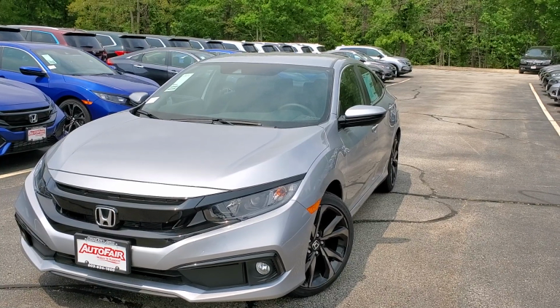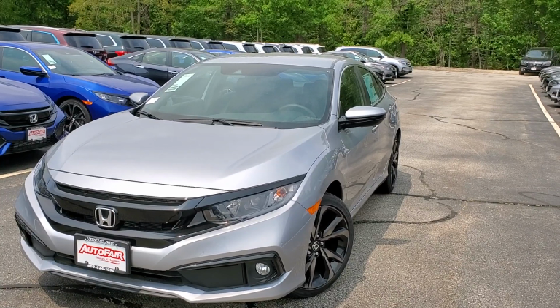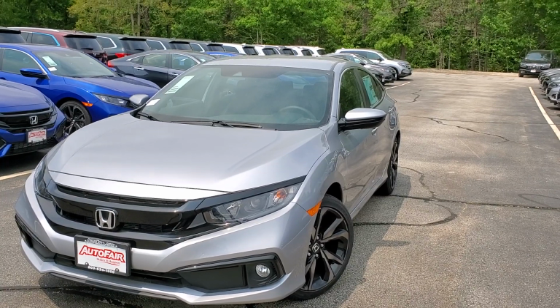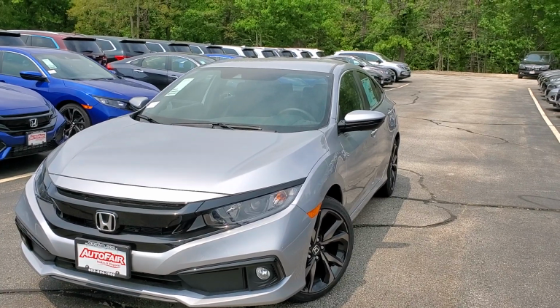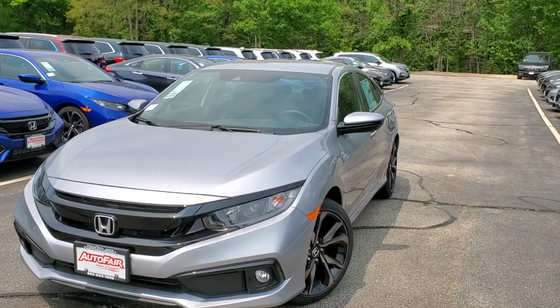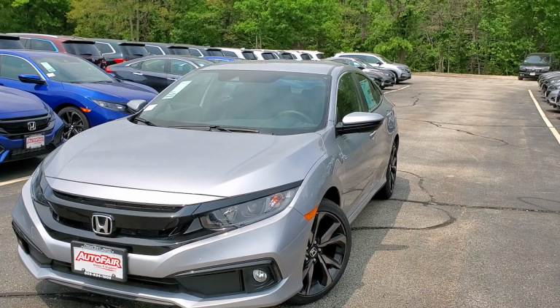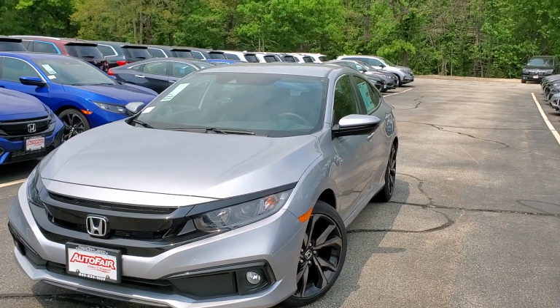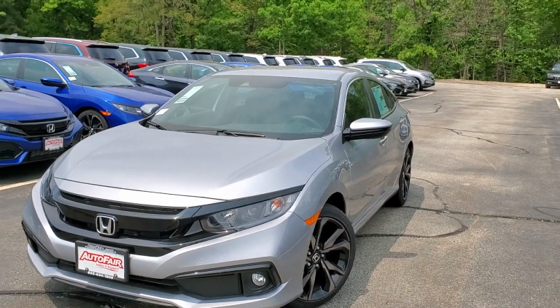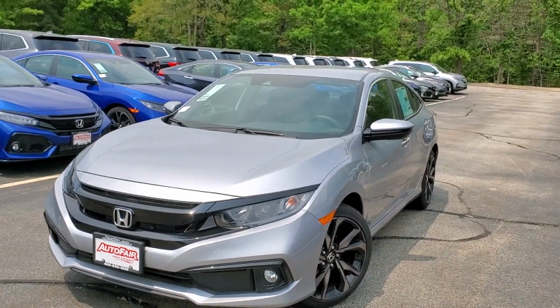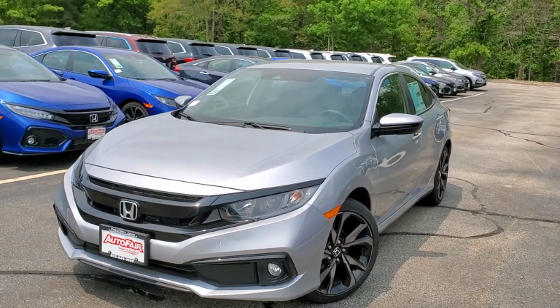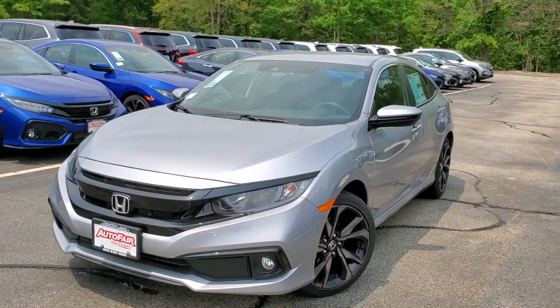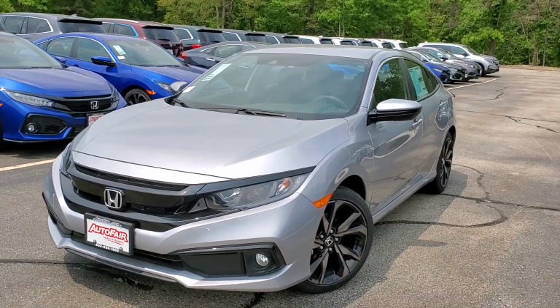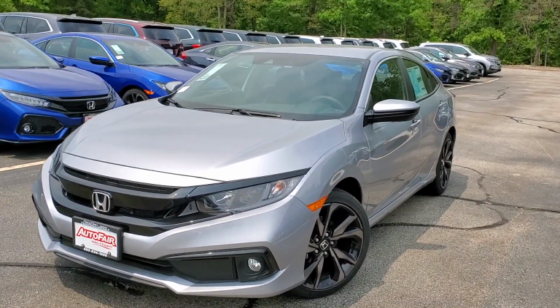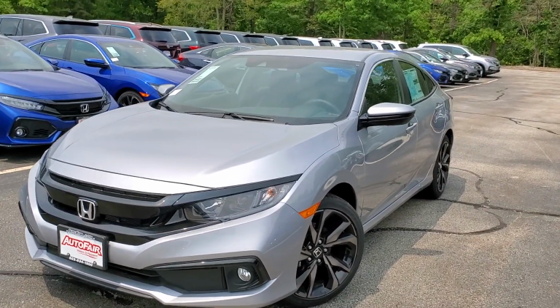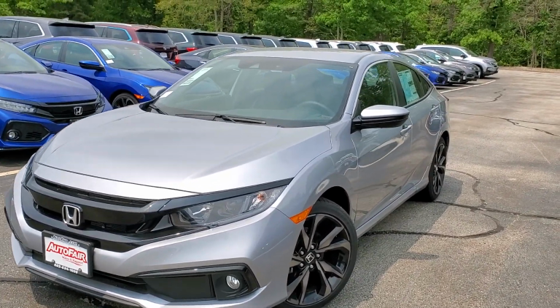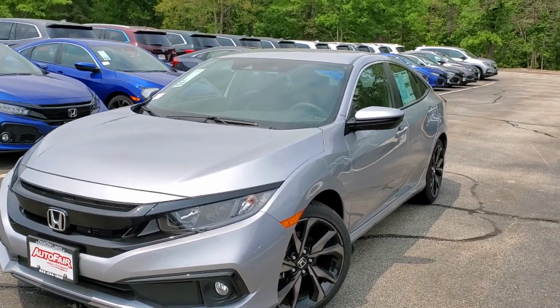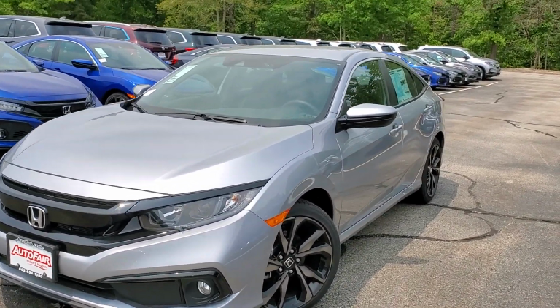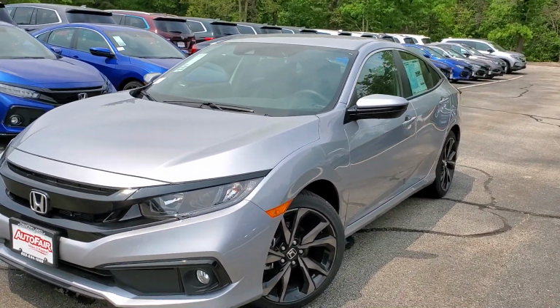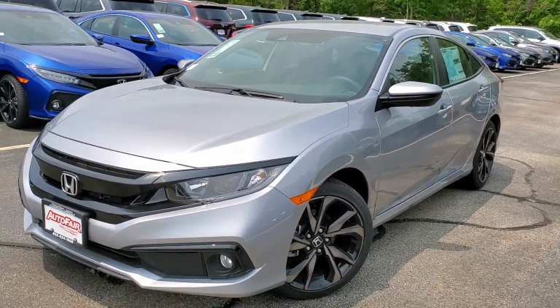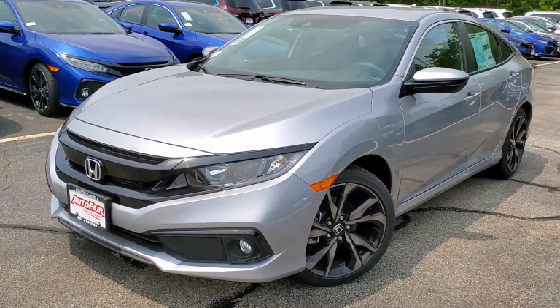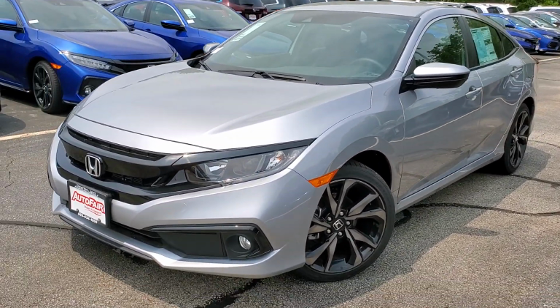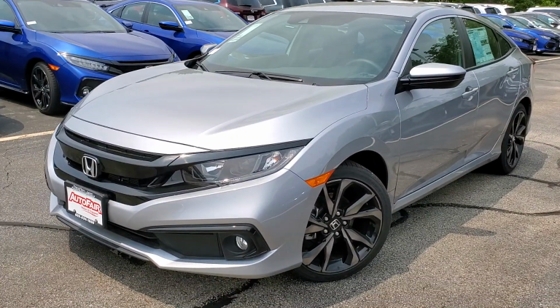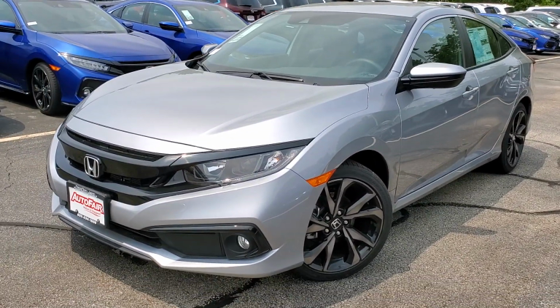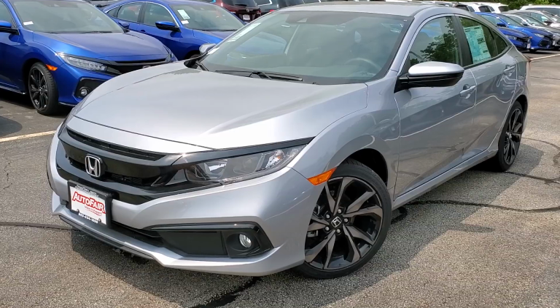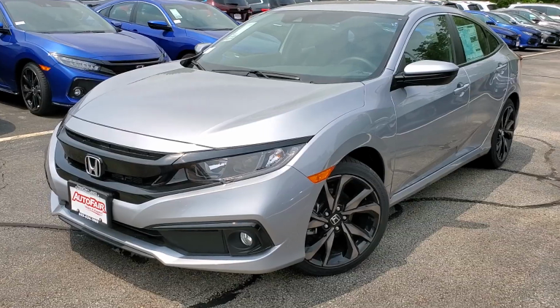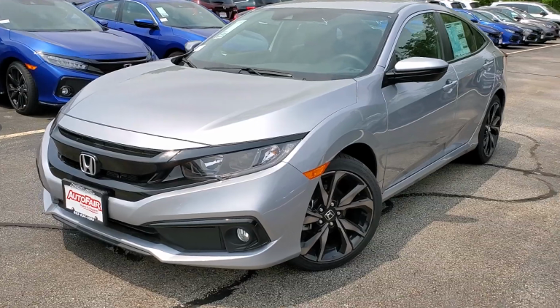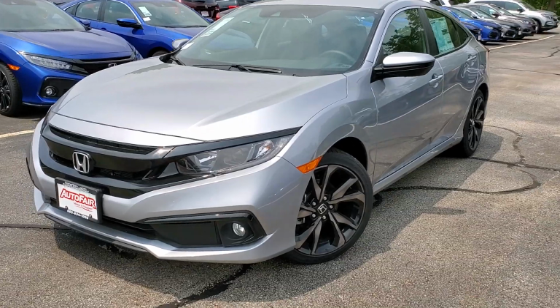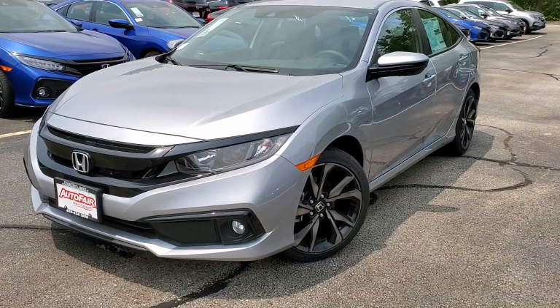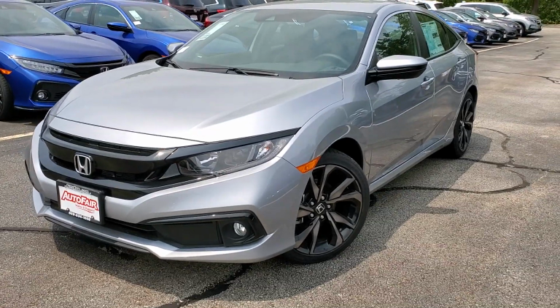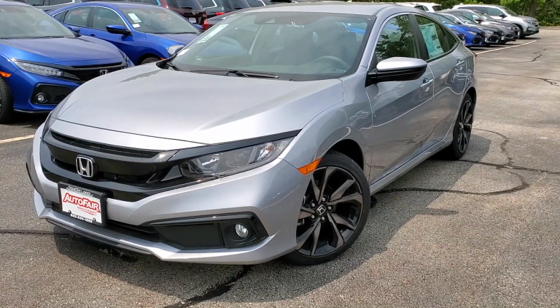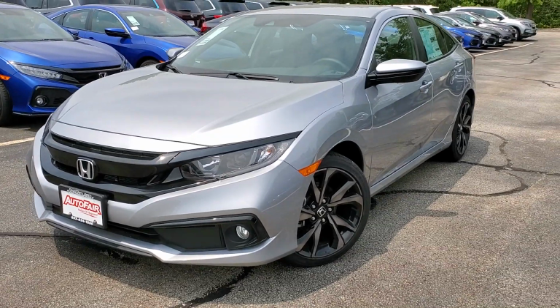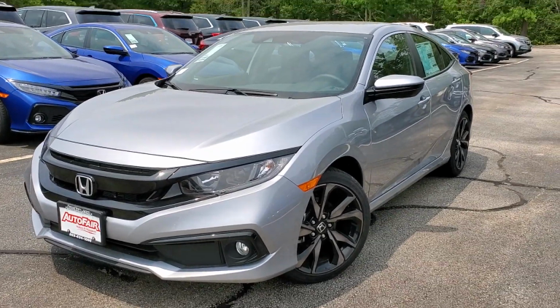Hi Giuliano, this is Alex at AutoFair Honda. This is the 2019 Honda Sport that you inquired about.